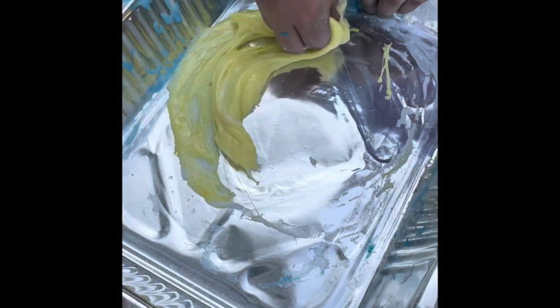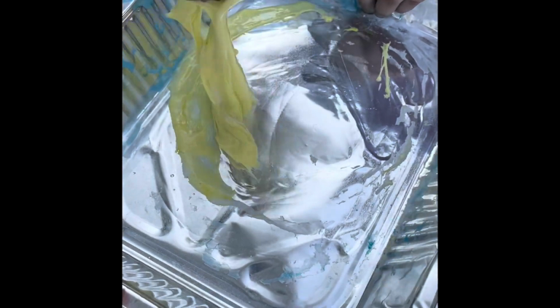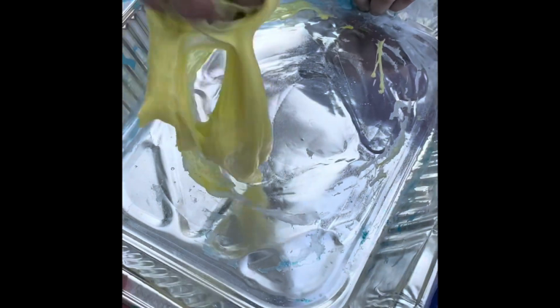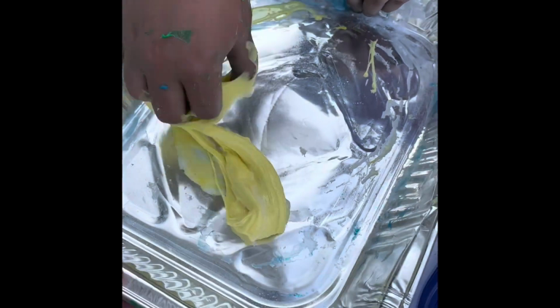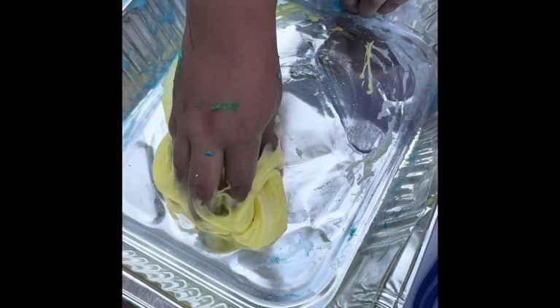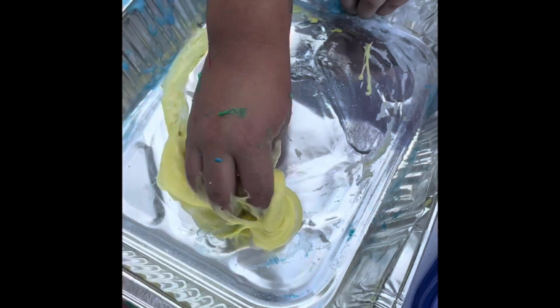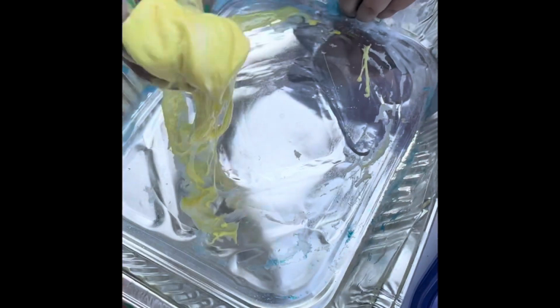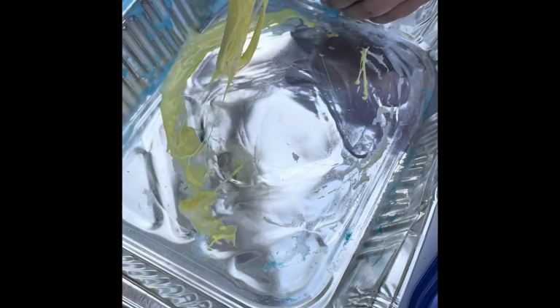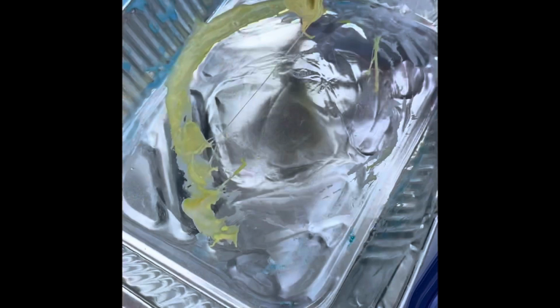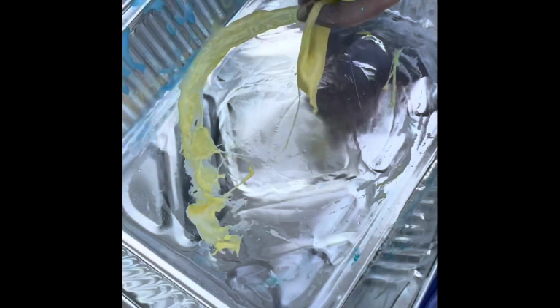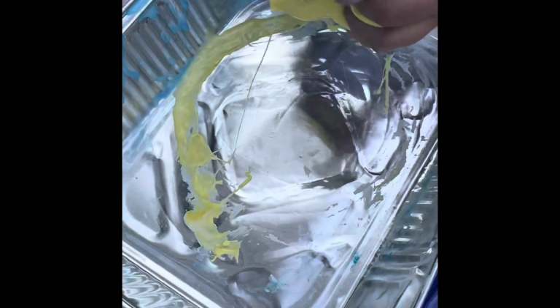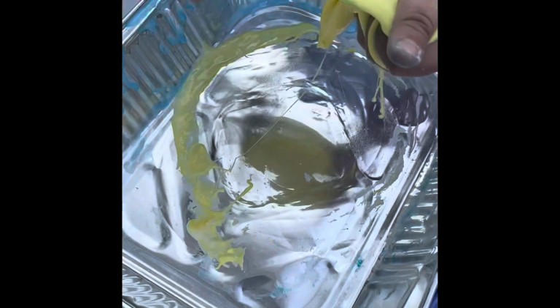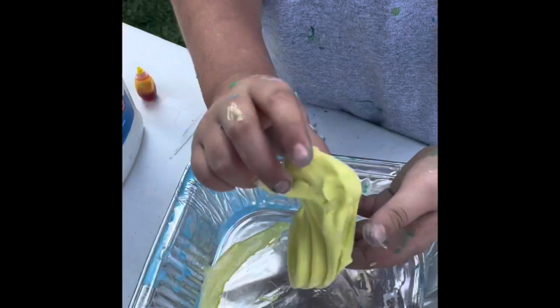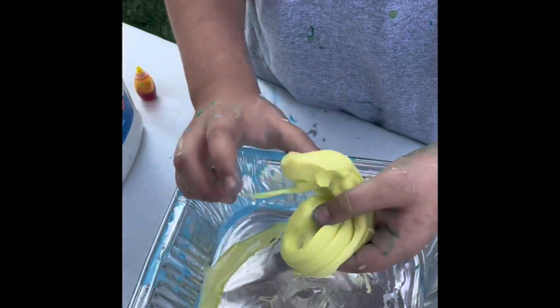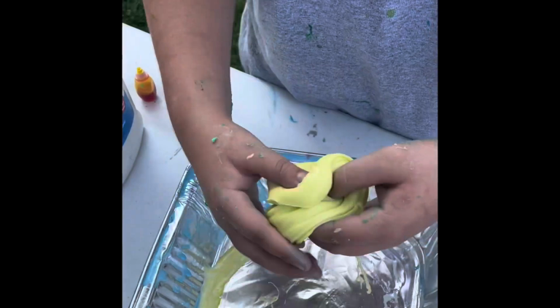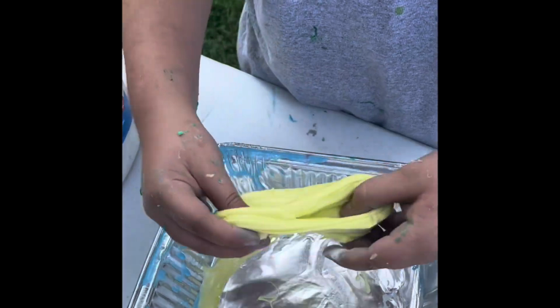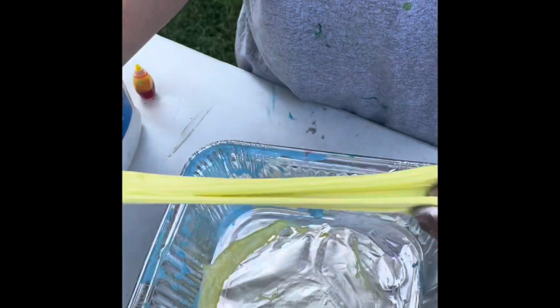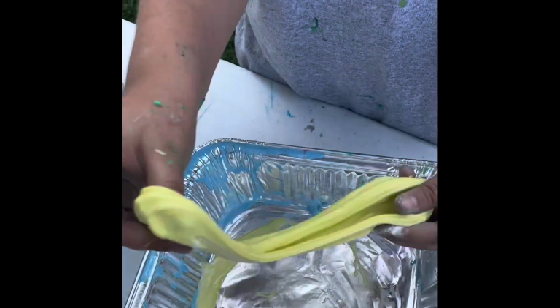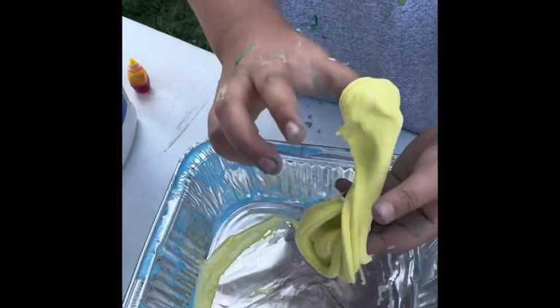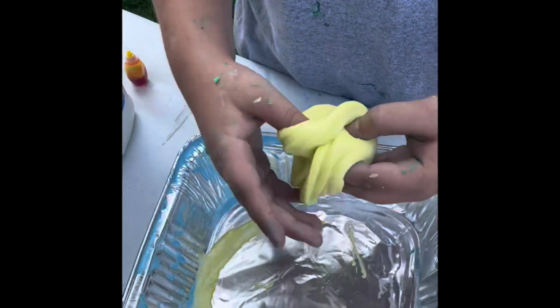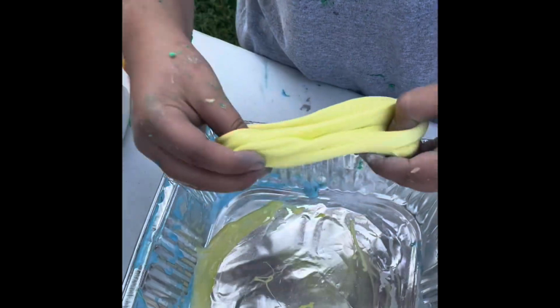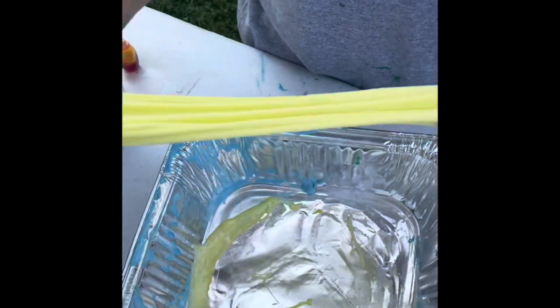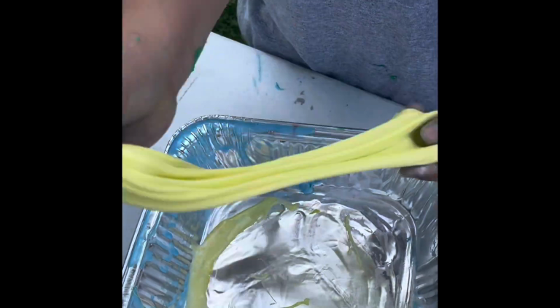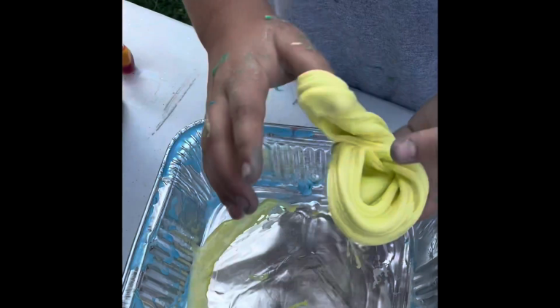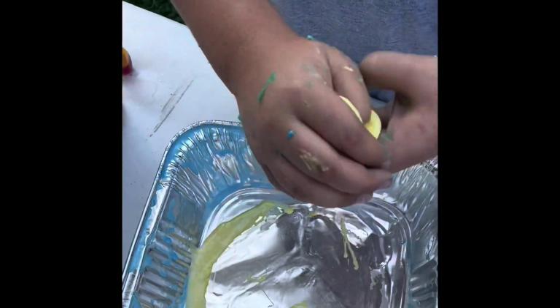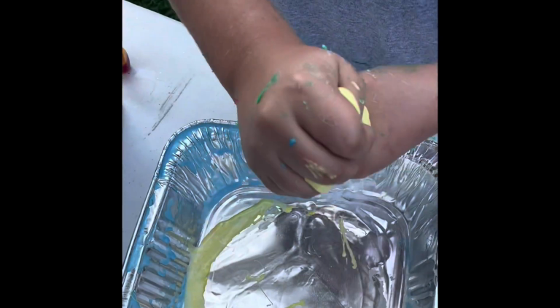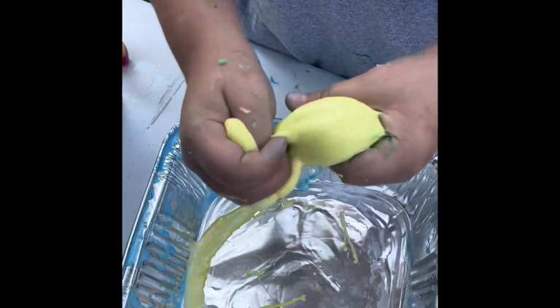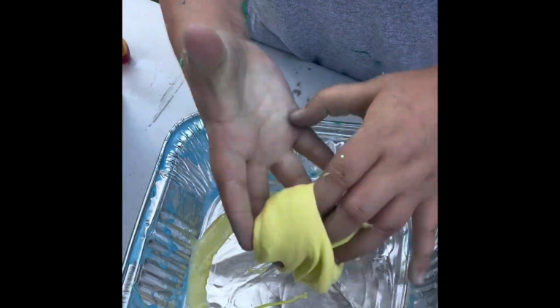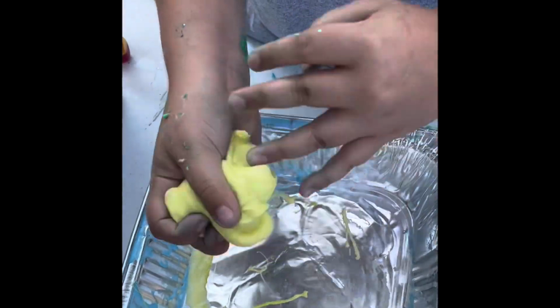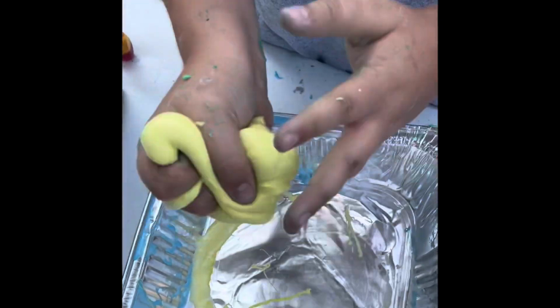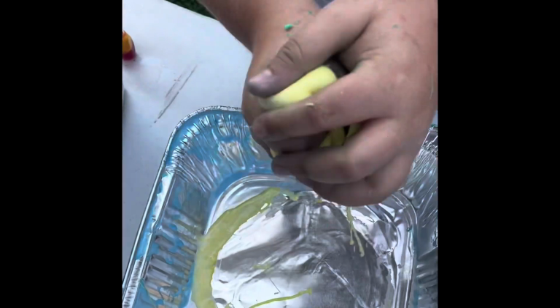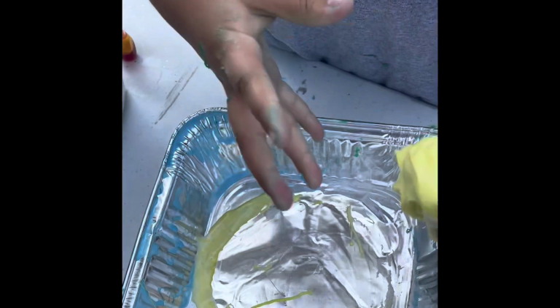And after a few short minutes this has really turned into some excellent slime.